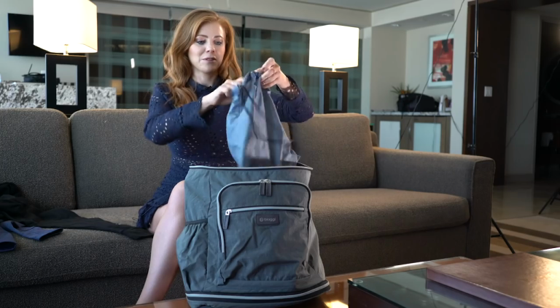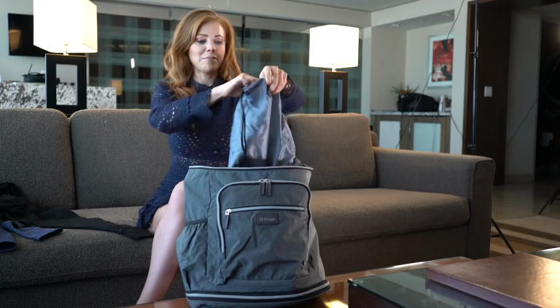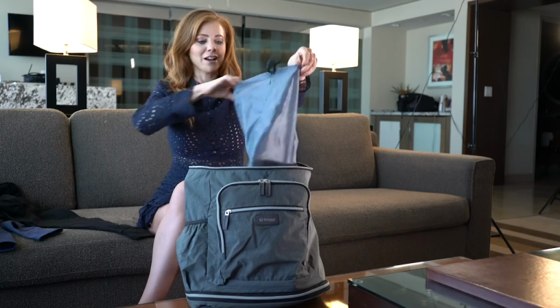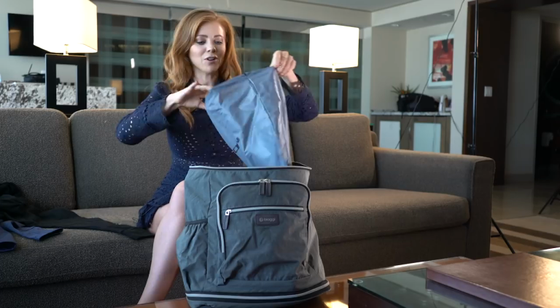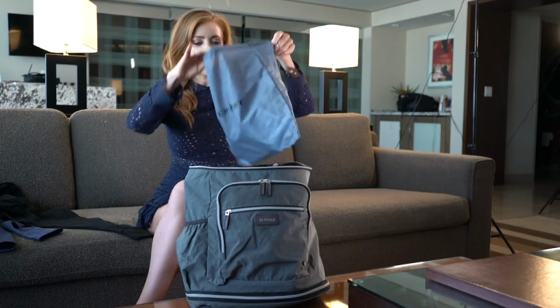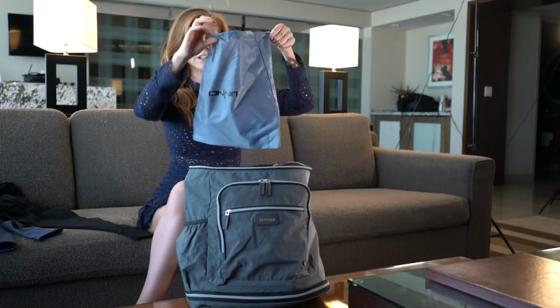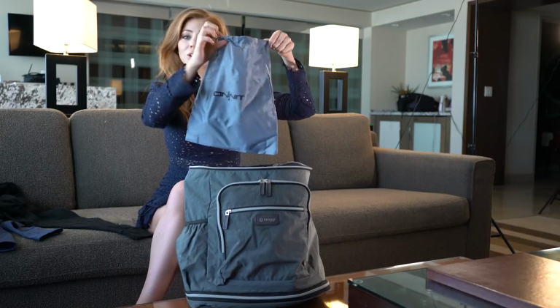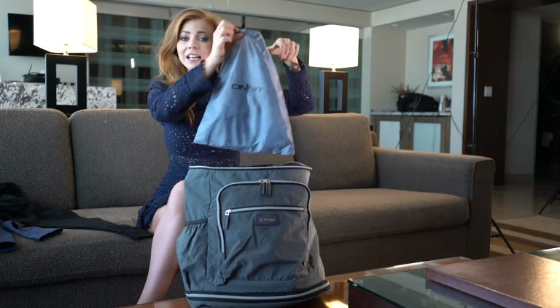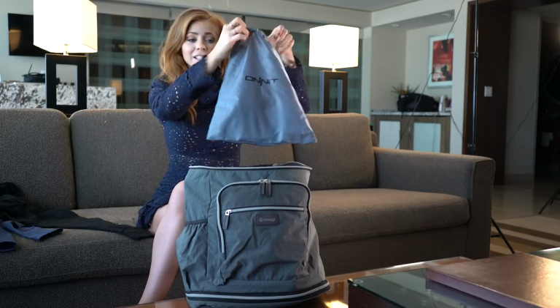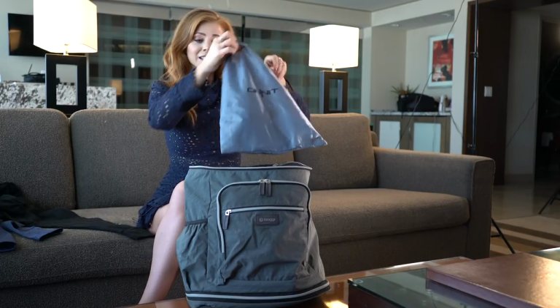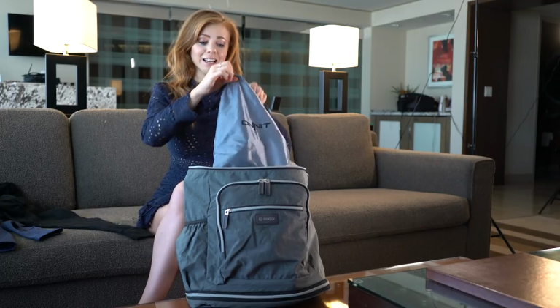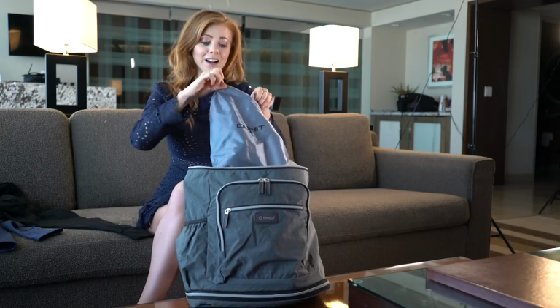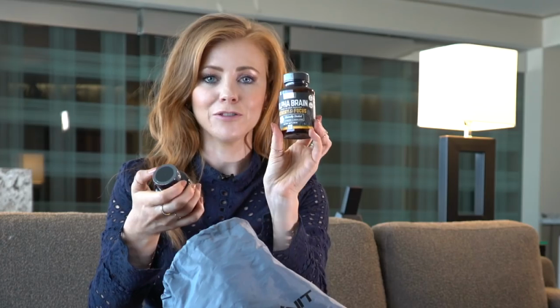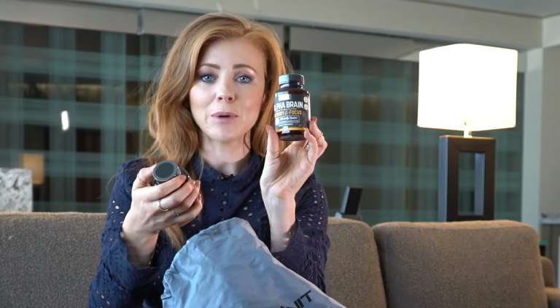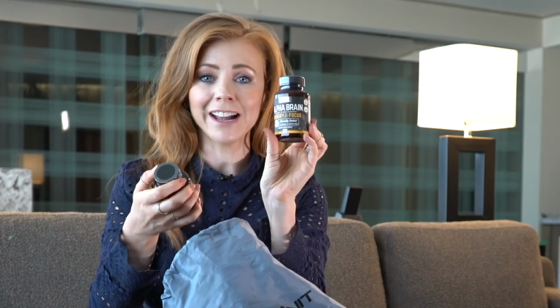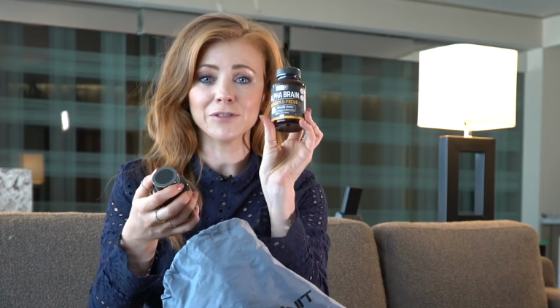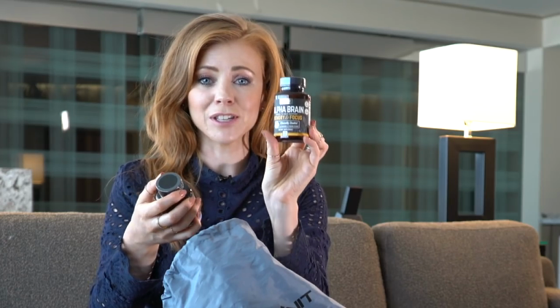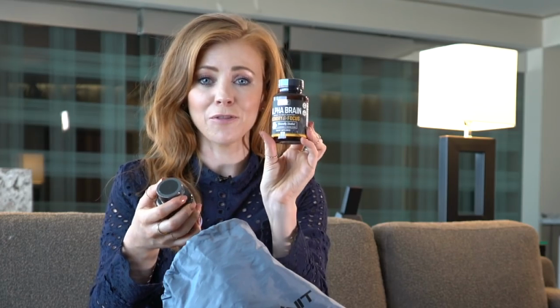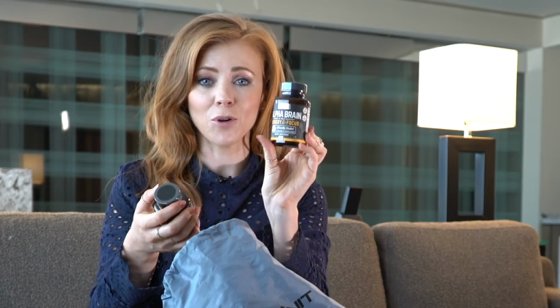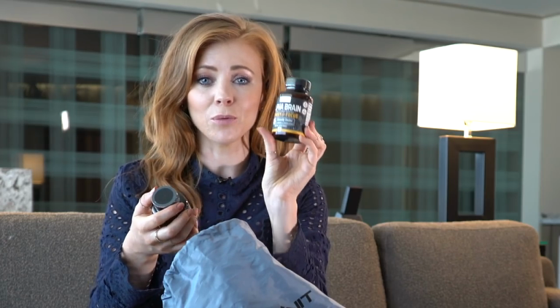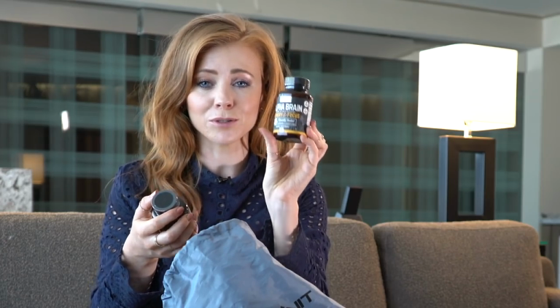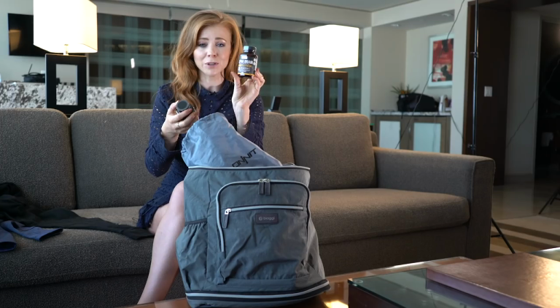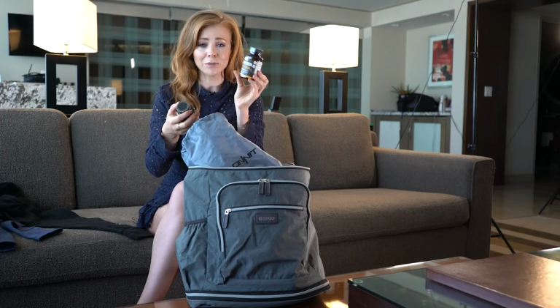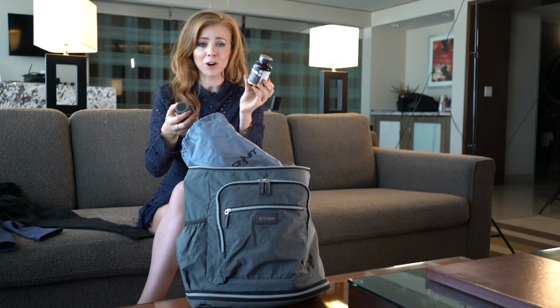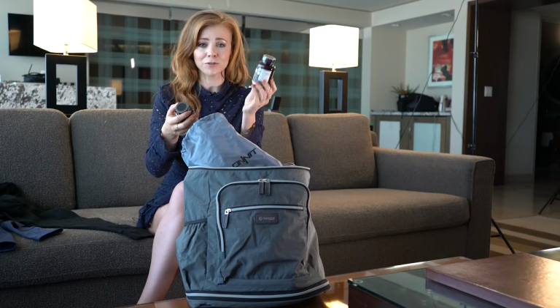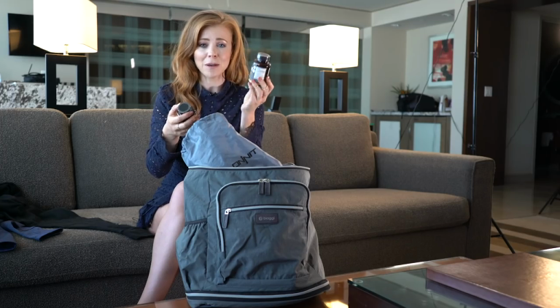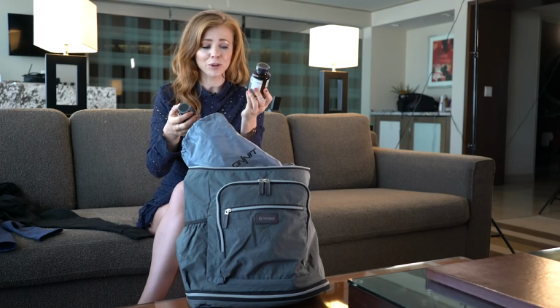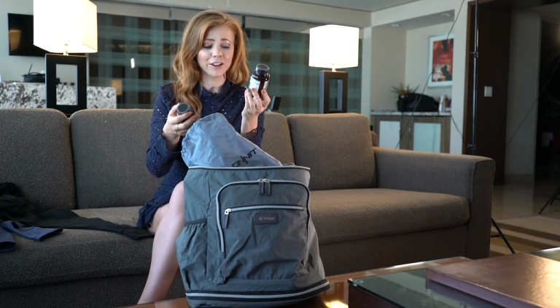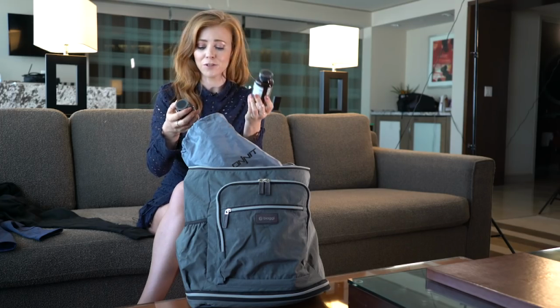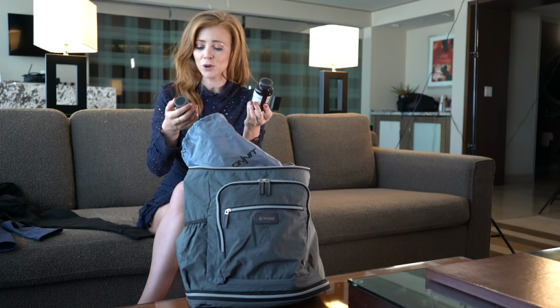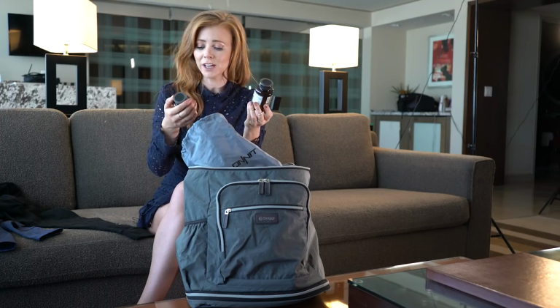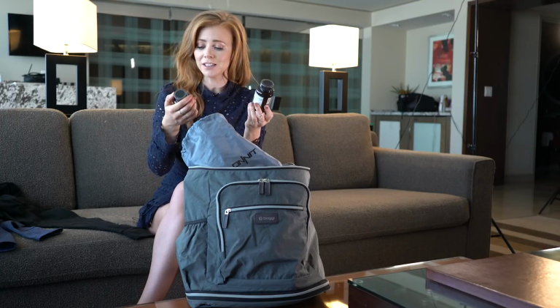A bag of Onnit goodies — Alpha Brain. I've used that before. It works really well for memory and focus.